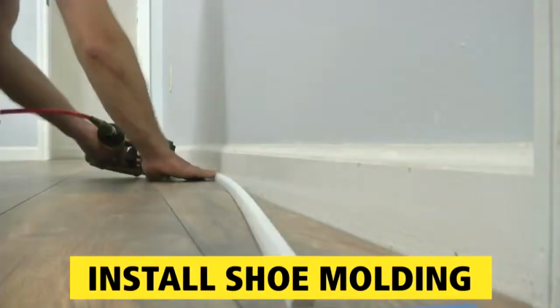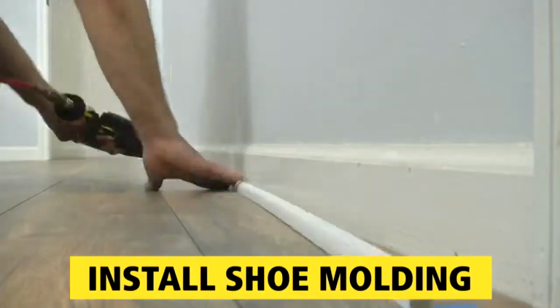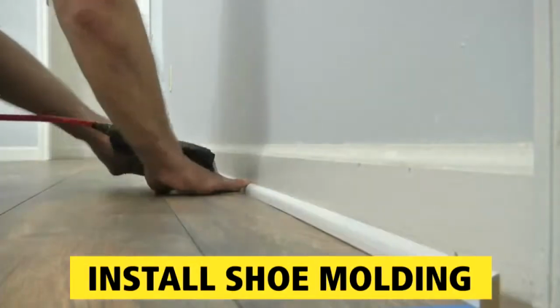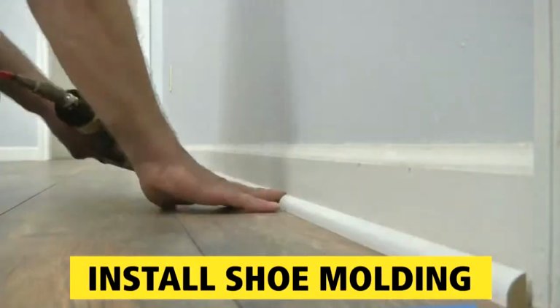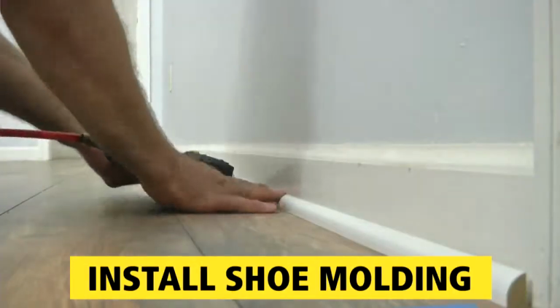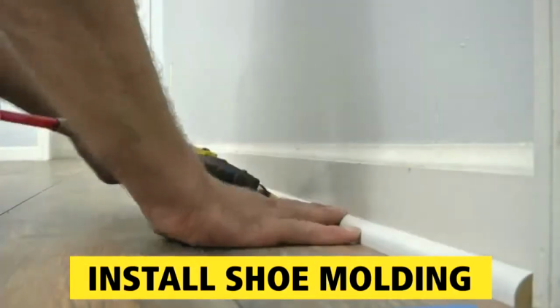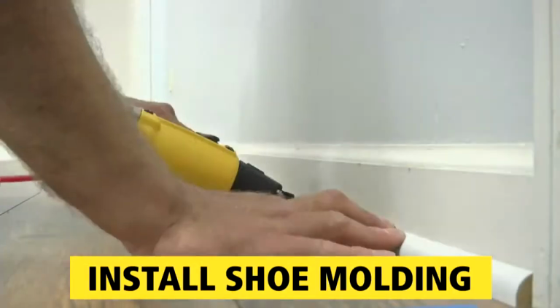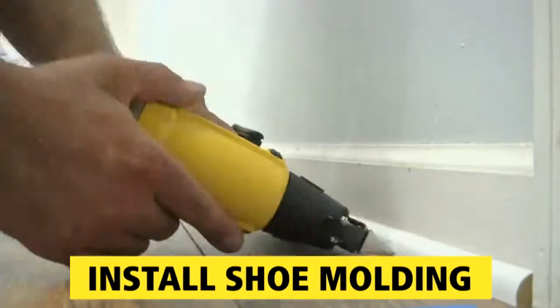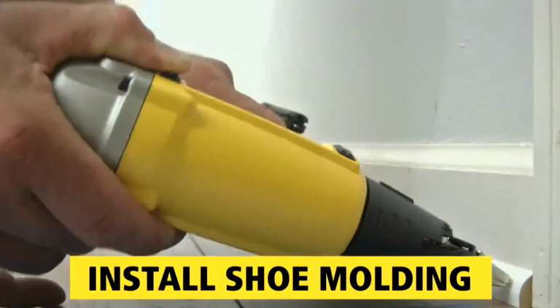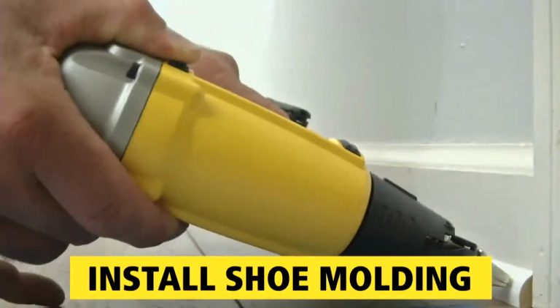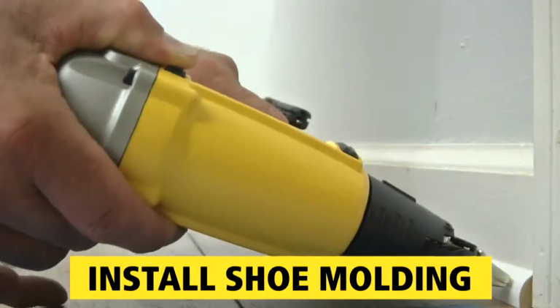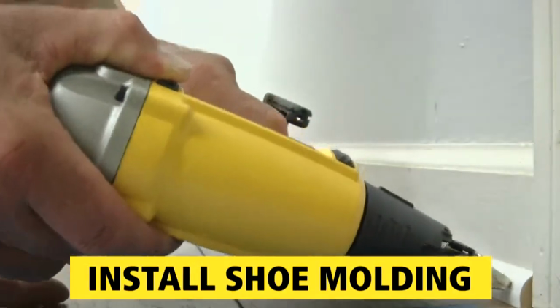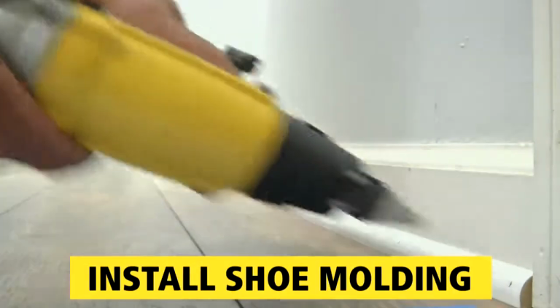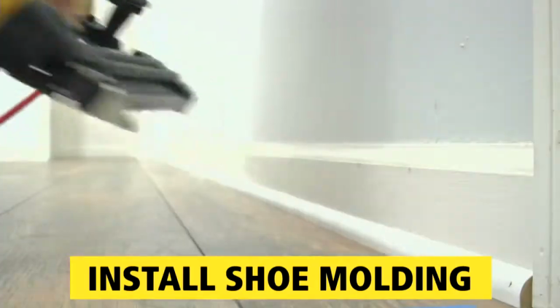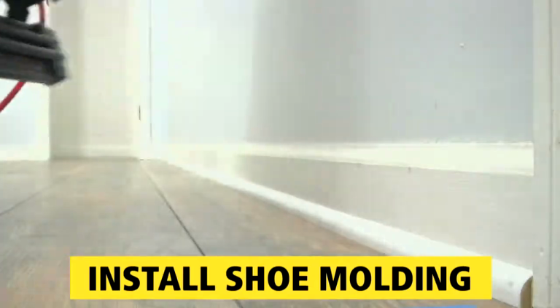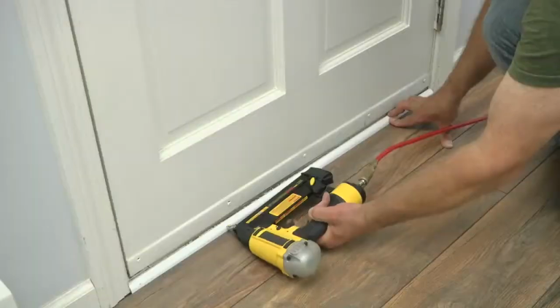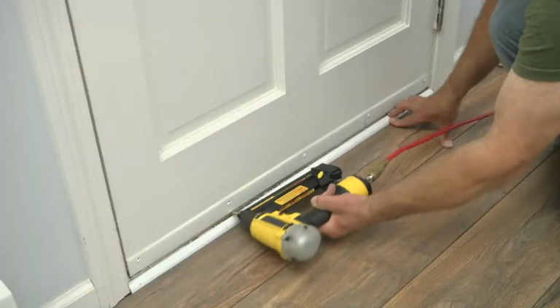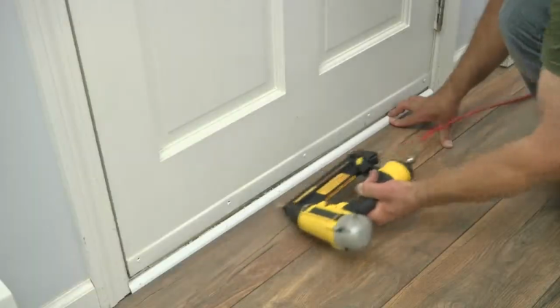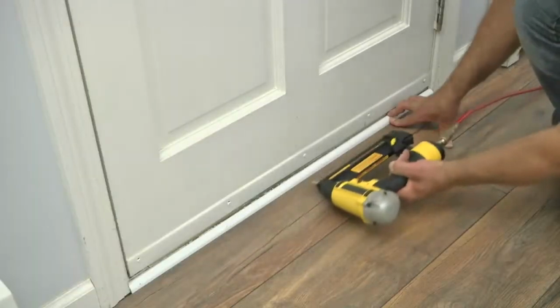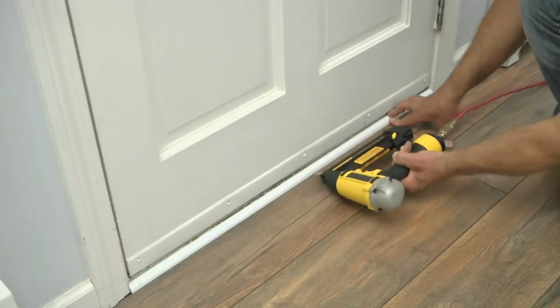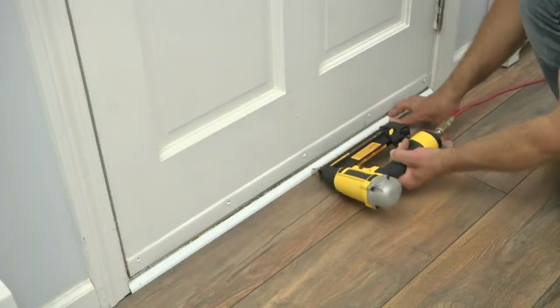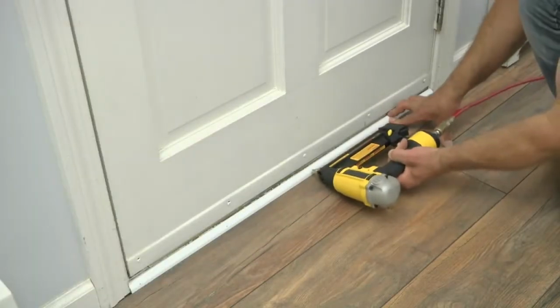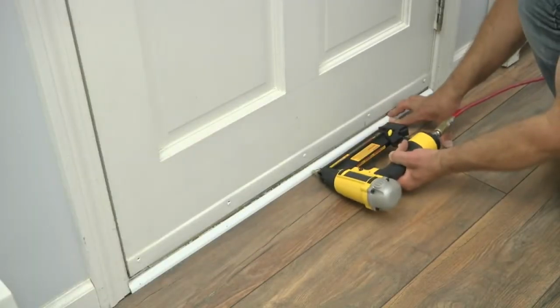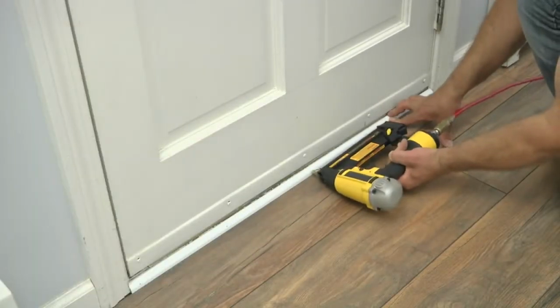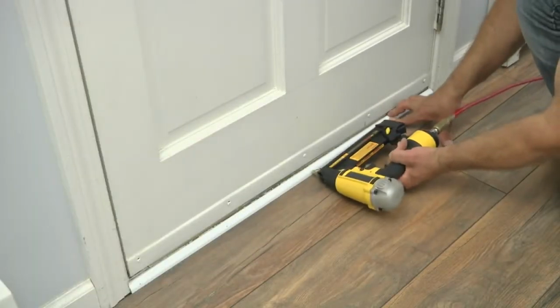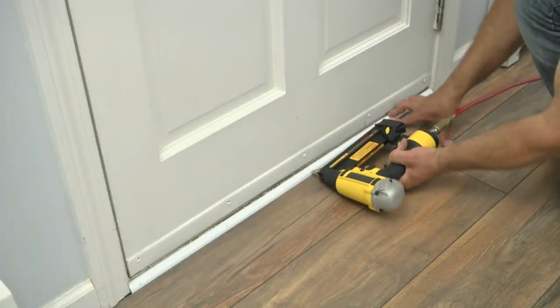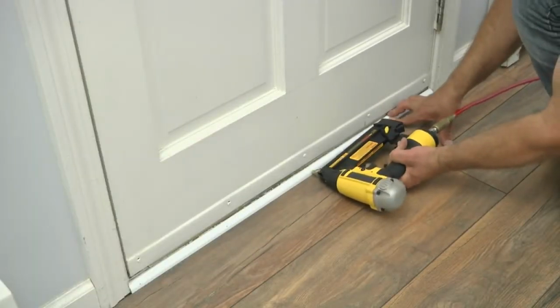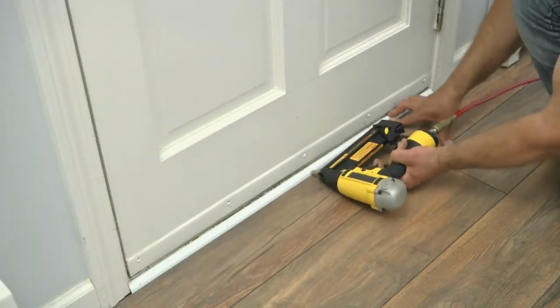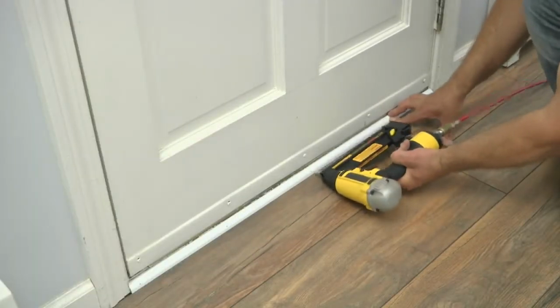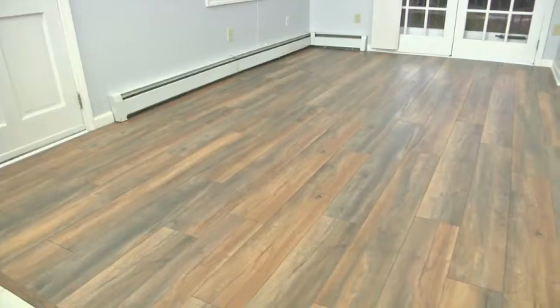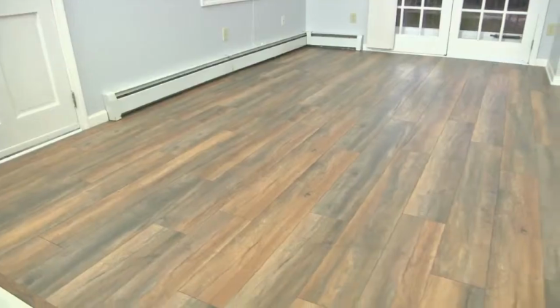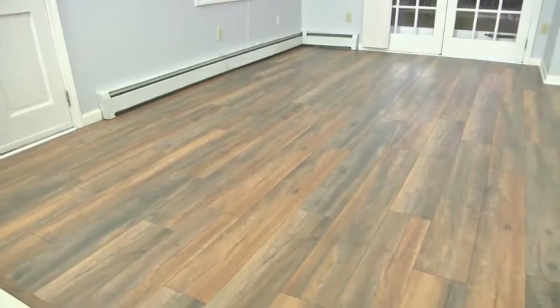Finally, install shoe molding around the baseboard and at doorways, and the installation is complete.